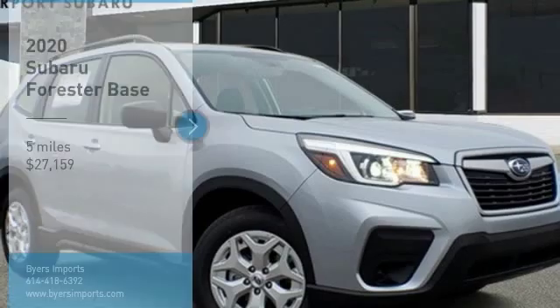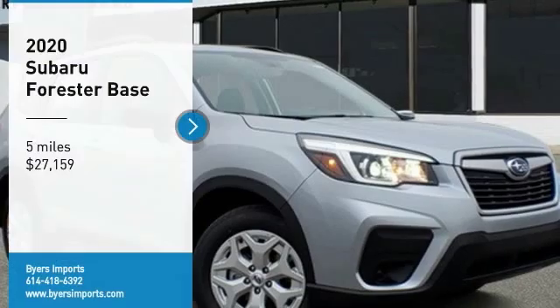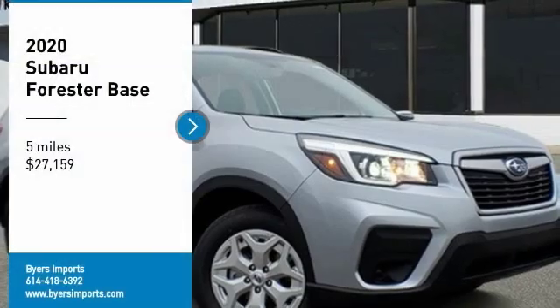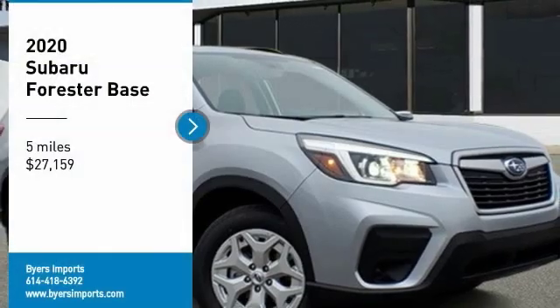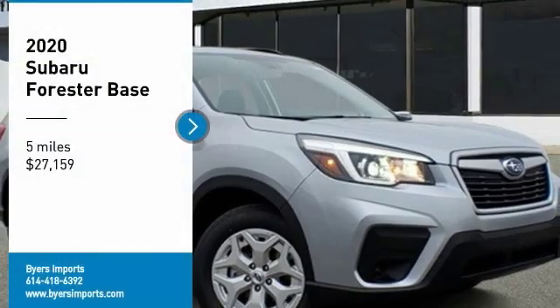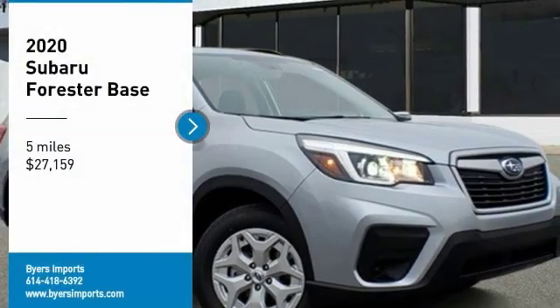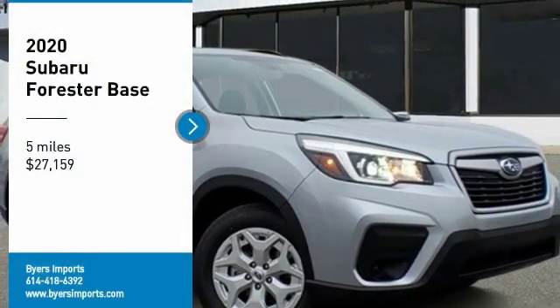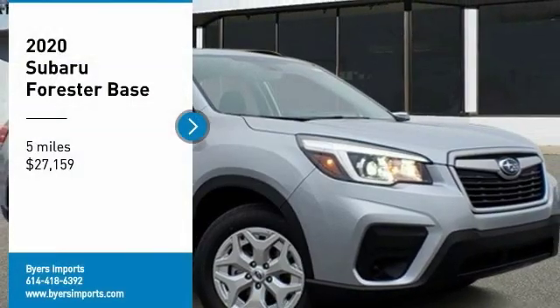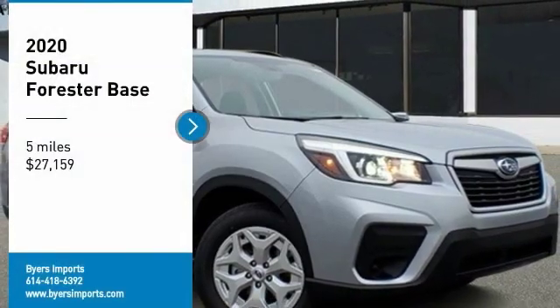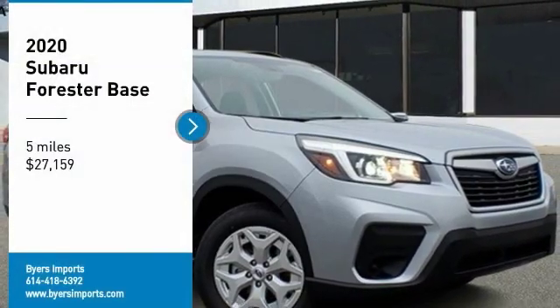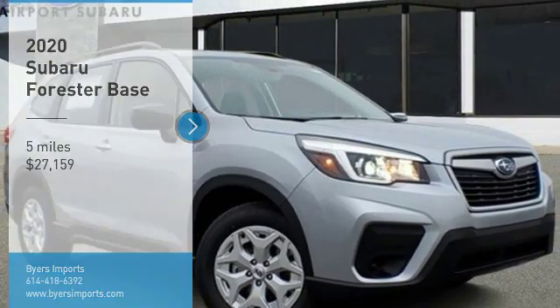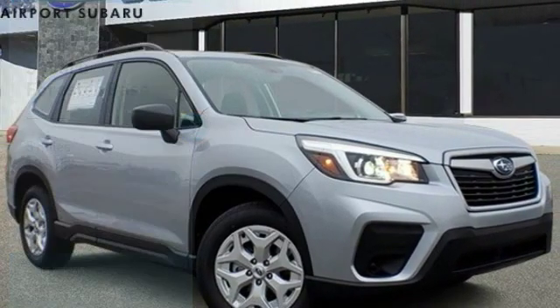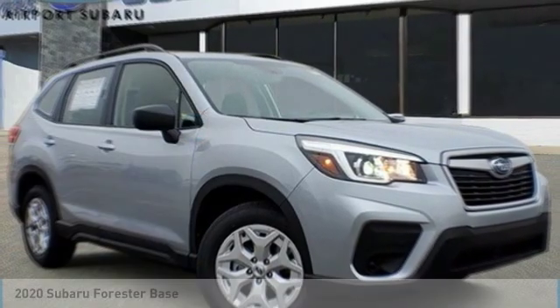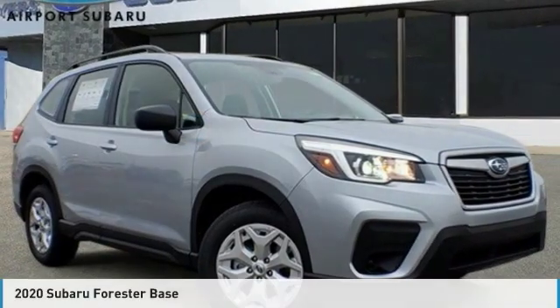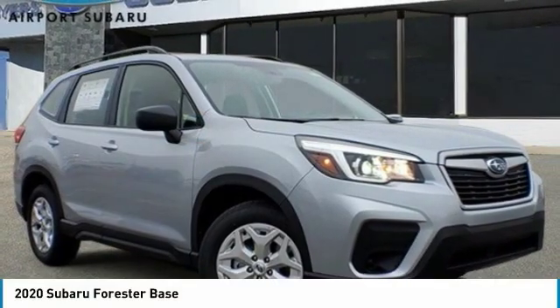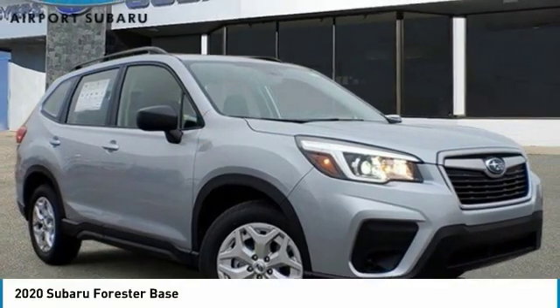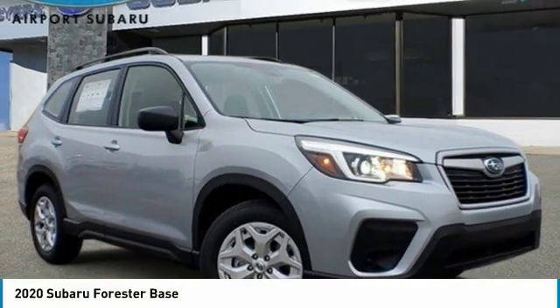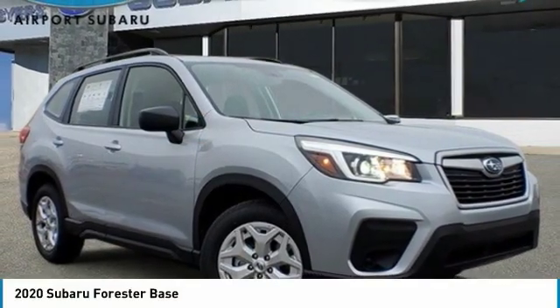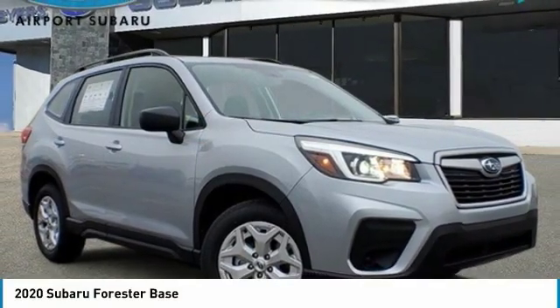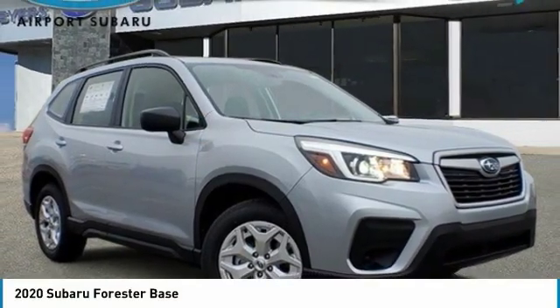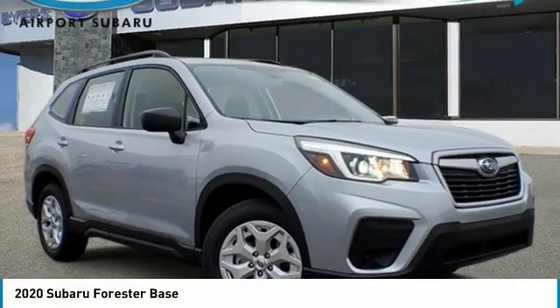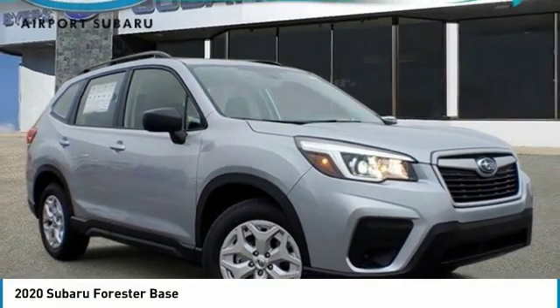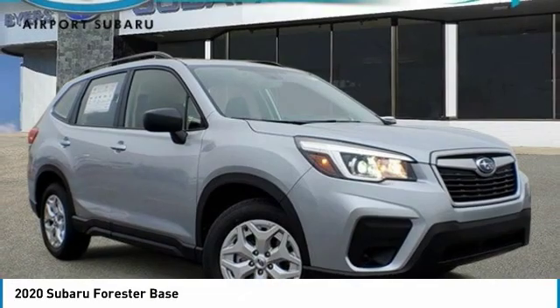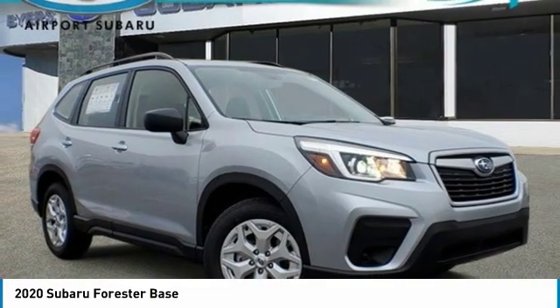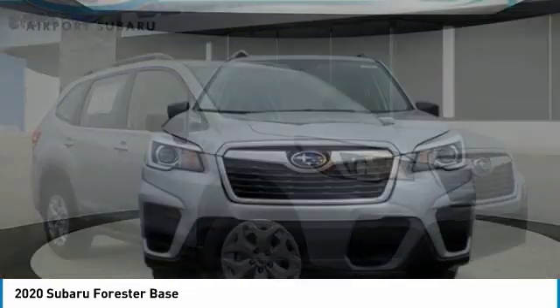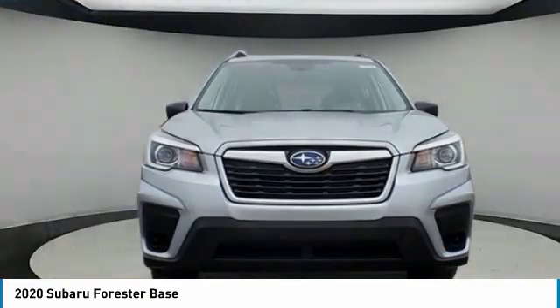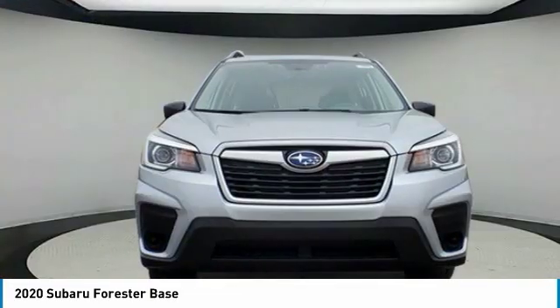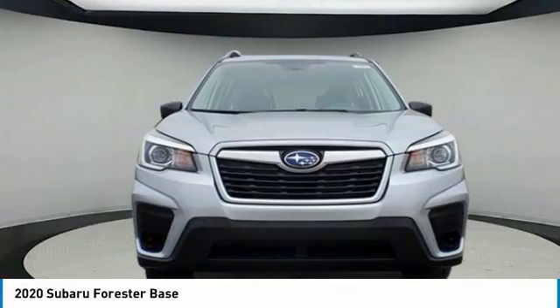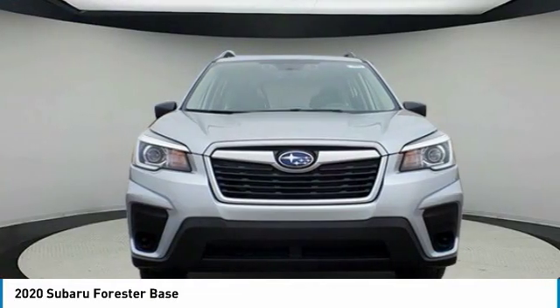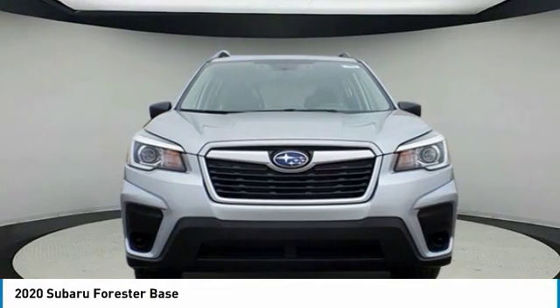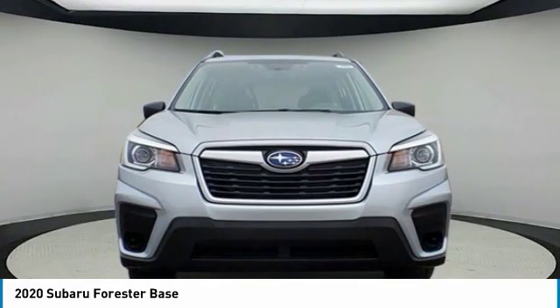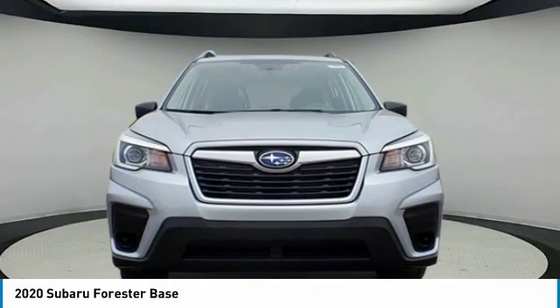You are going to love the 2020 Forester. The Subaru Forester is a sensible, practical, and affordable vehicle.